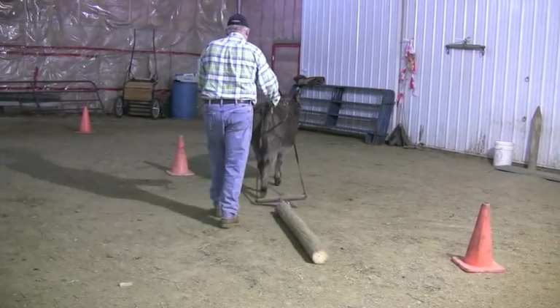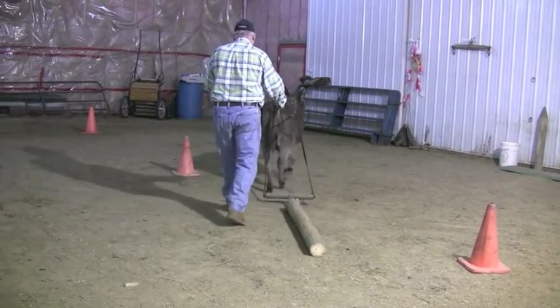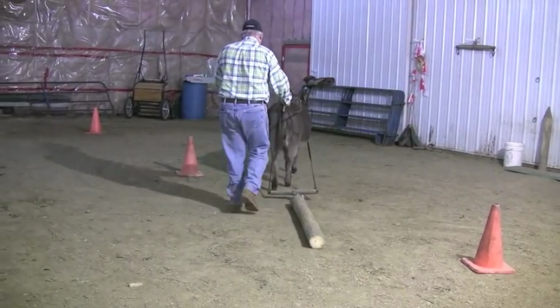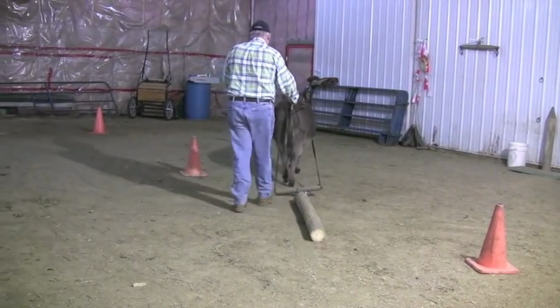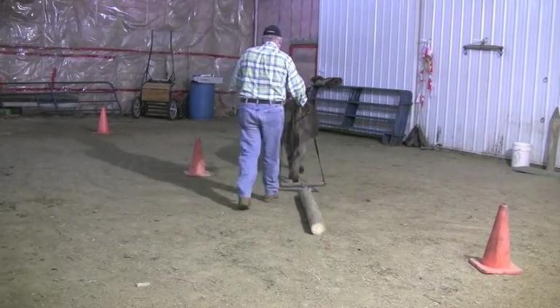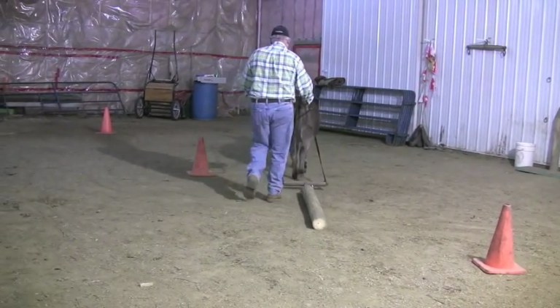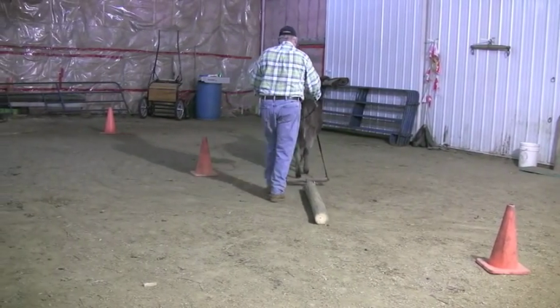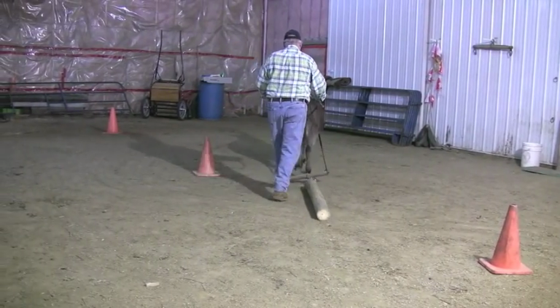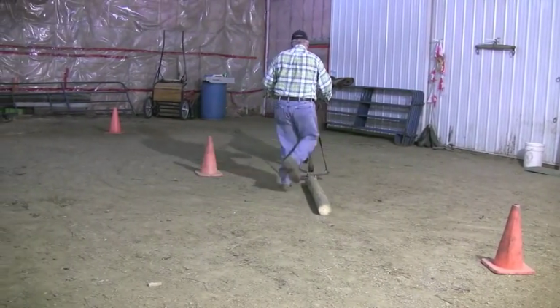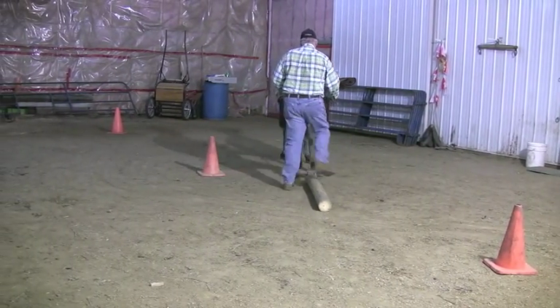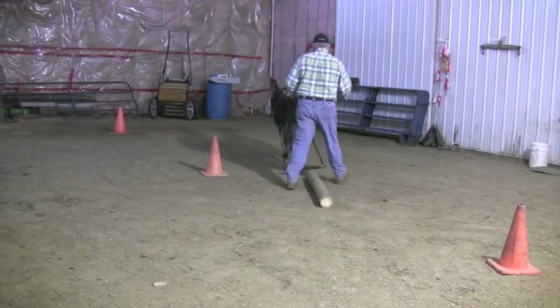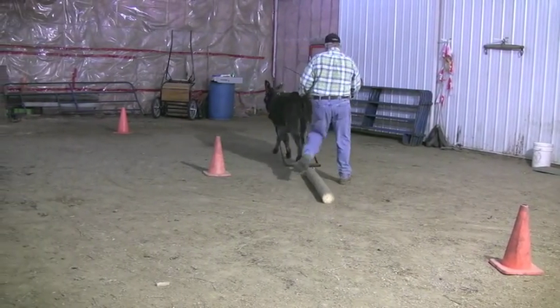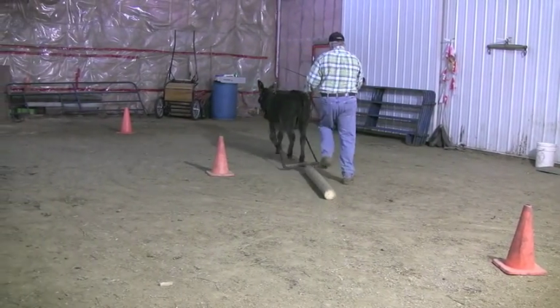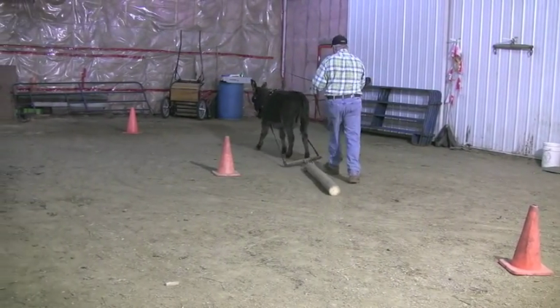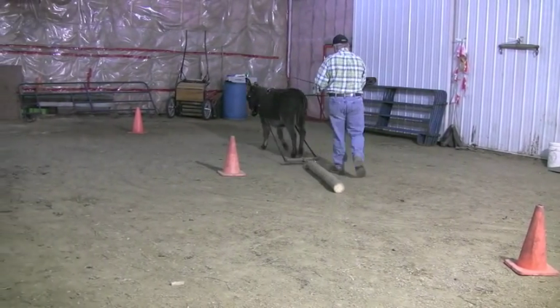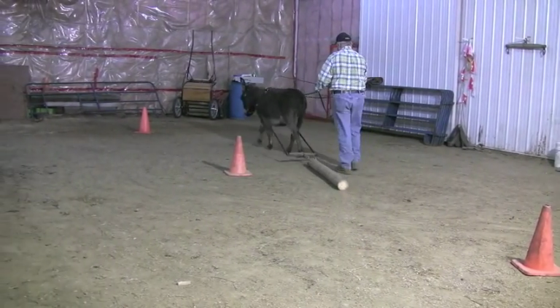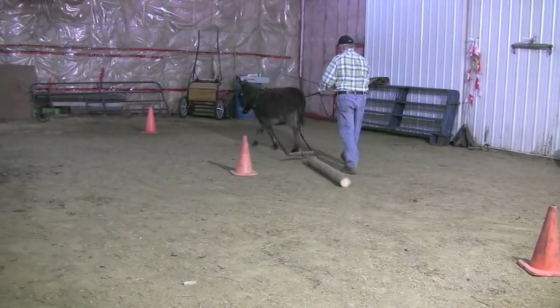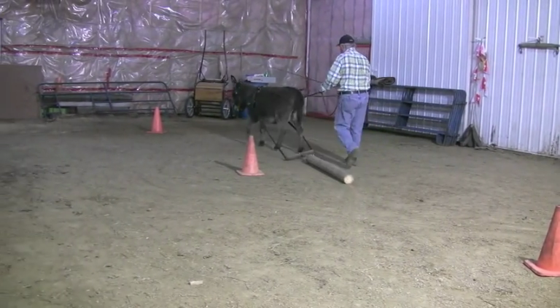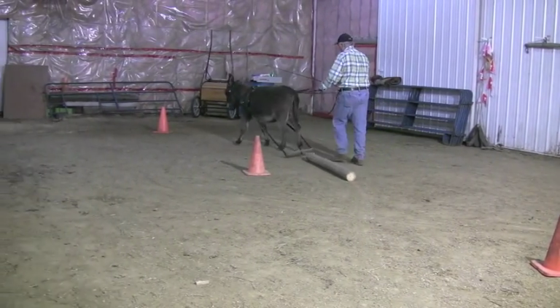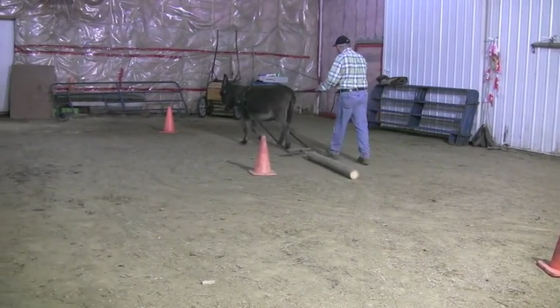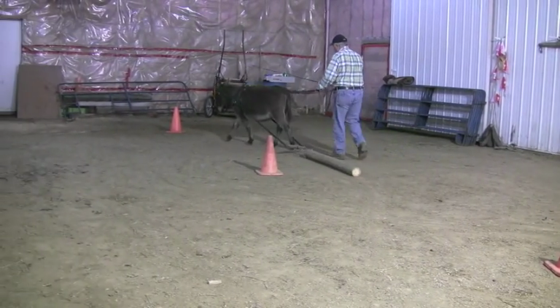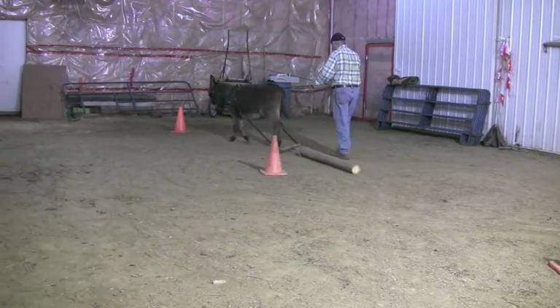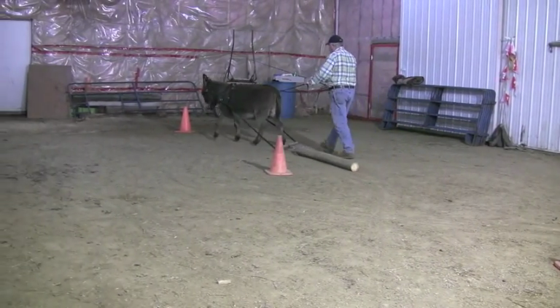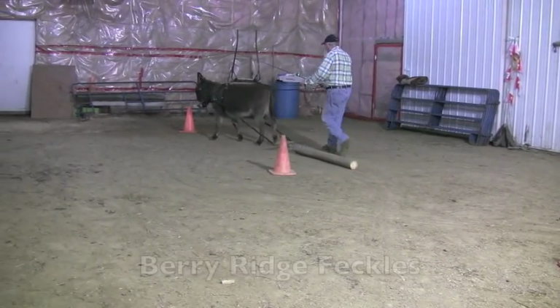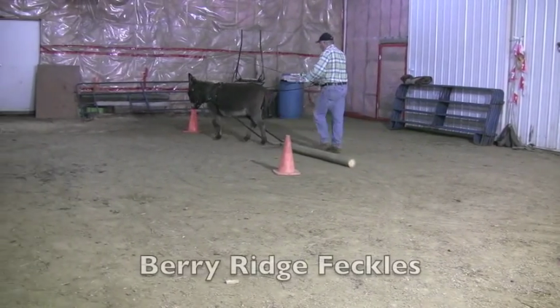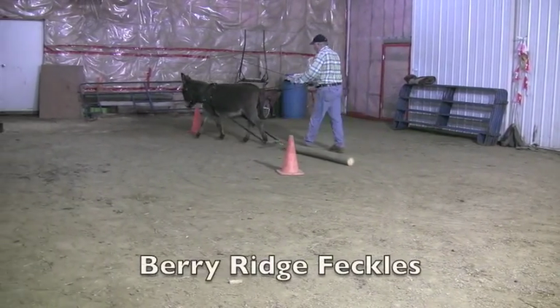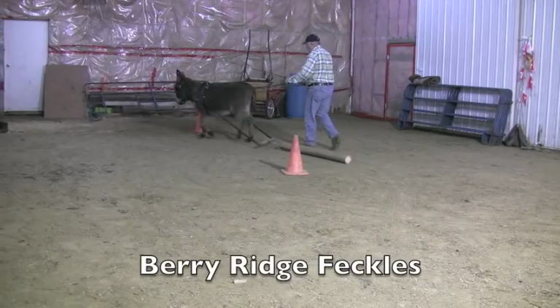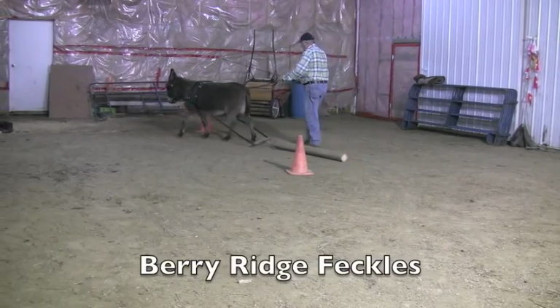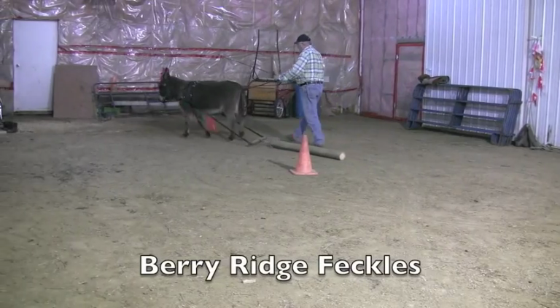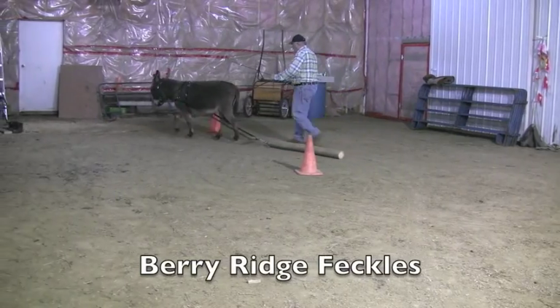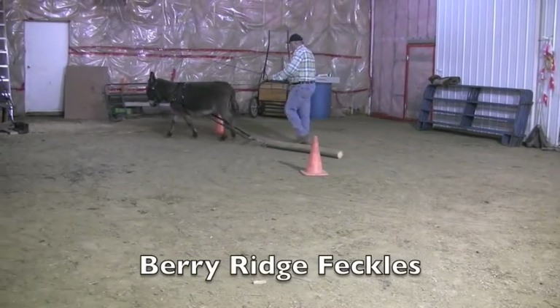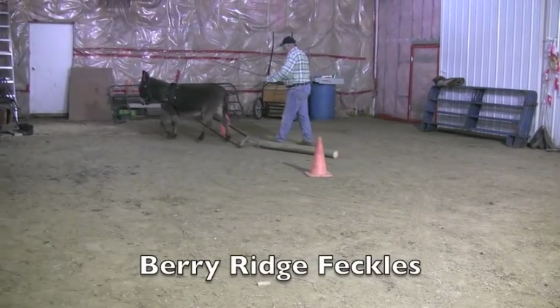Check out other videos we have about ground driving, team driving, and other training sessions.